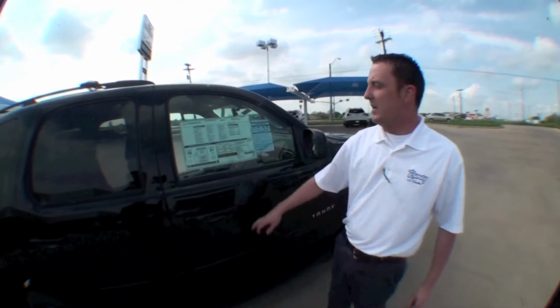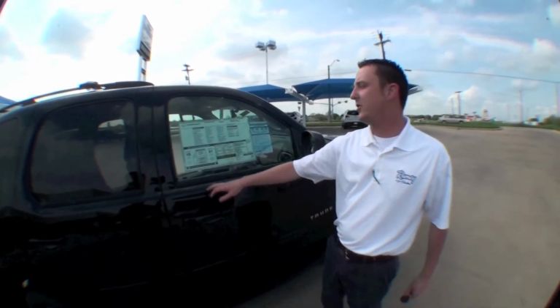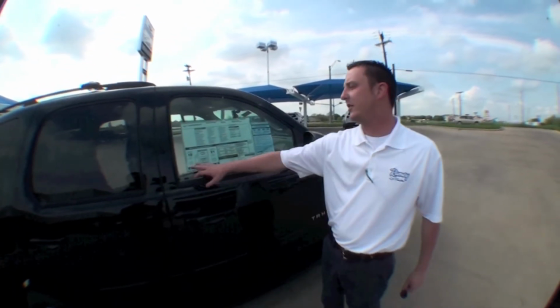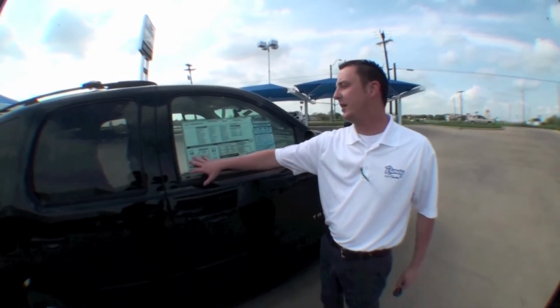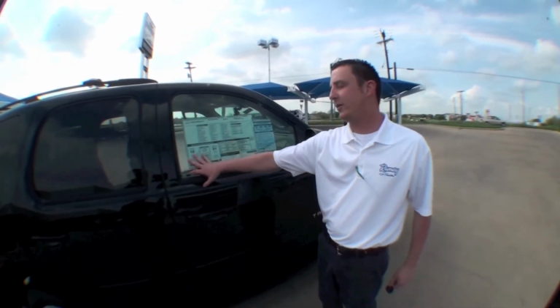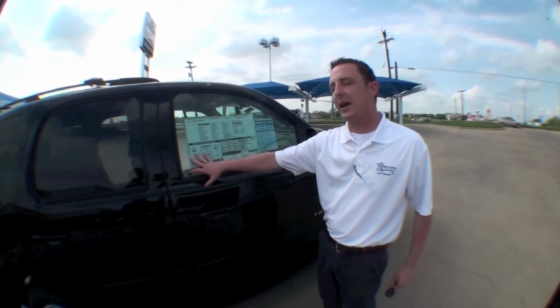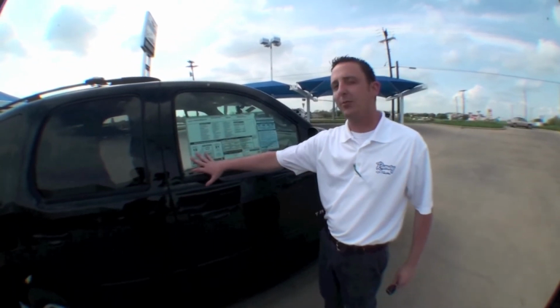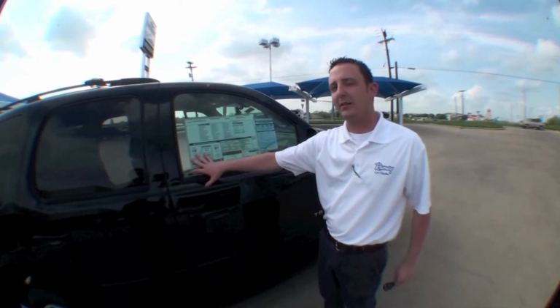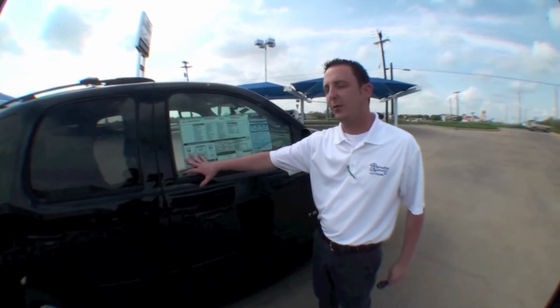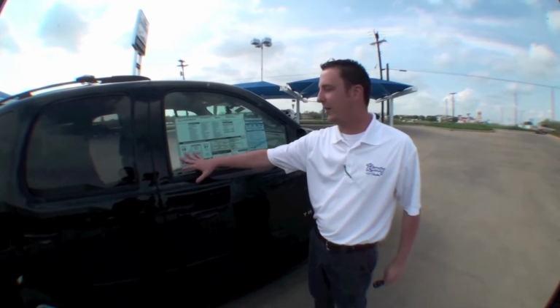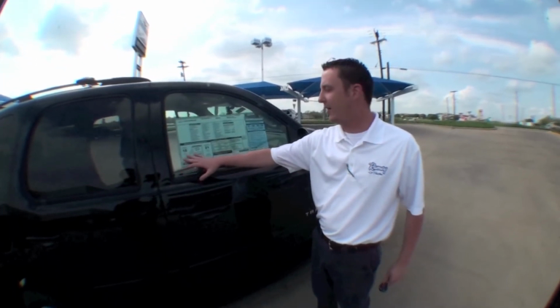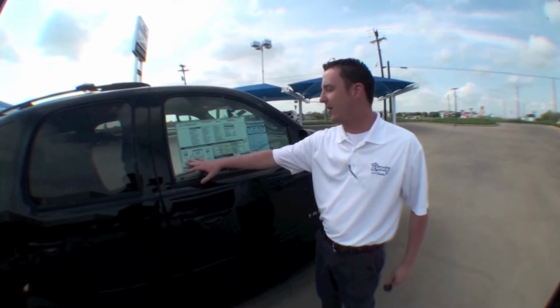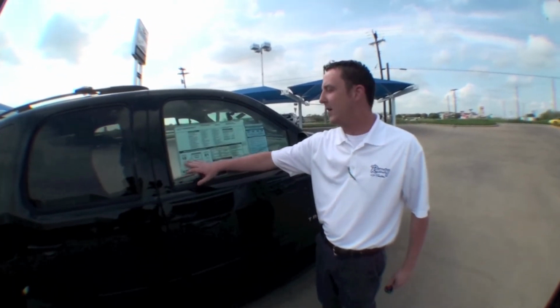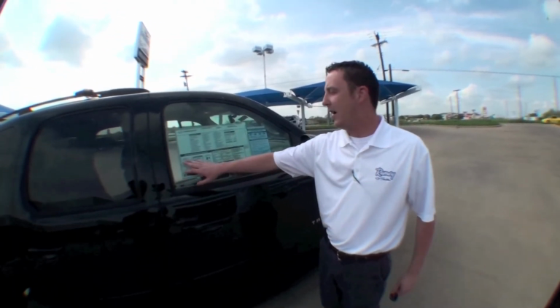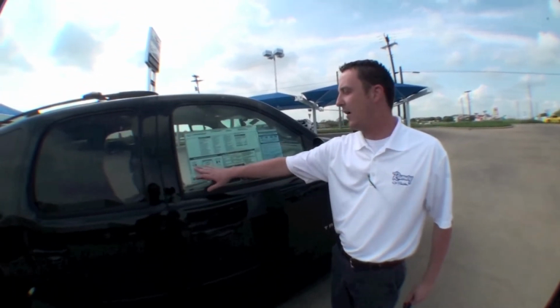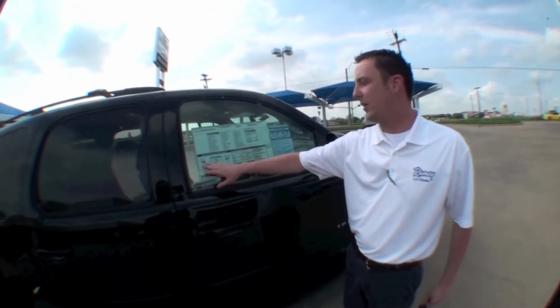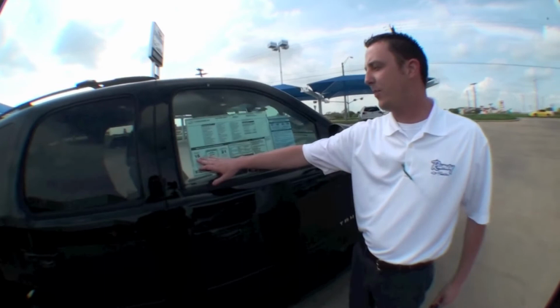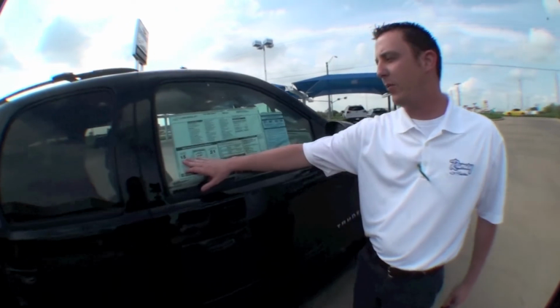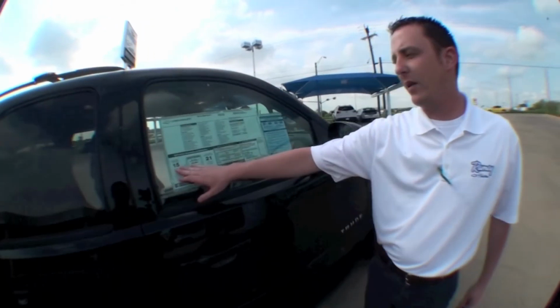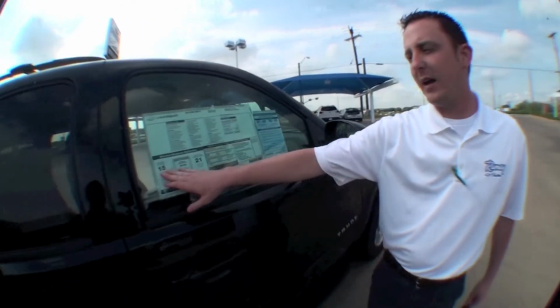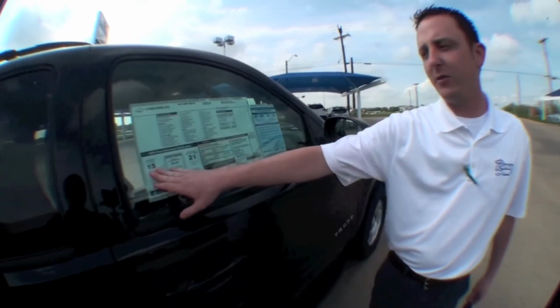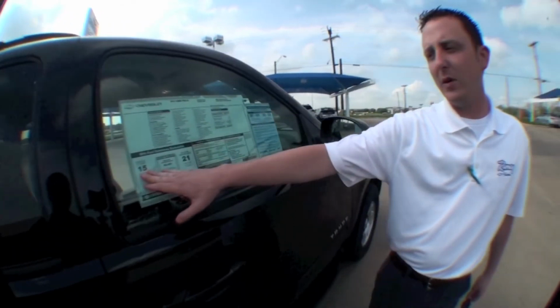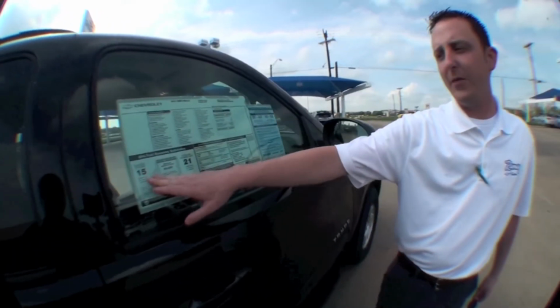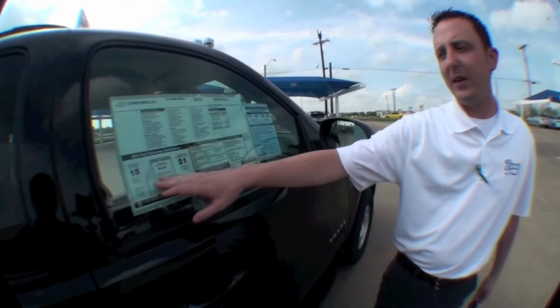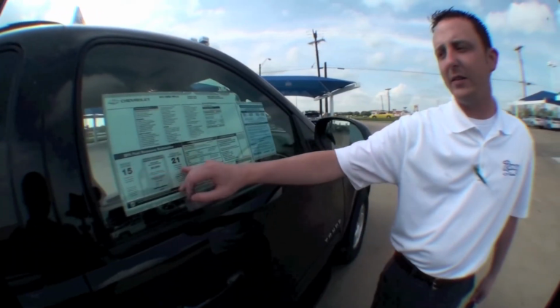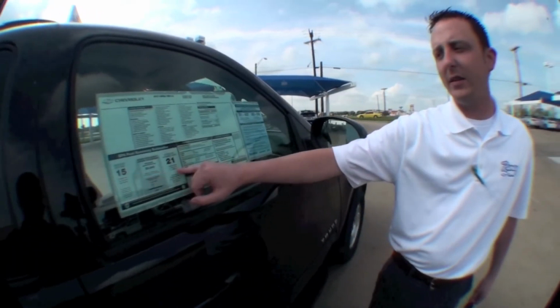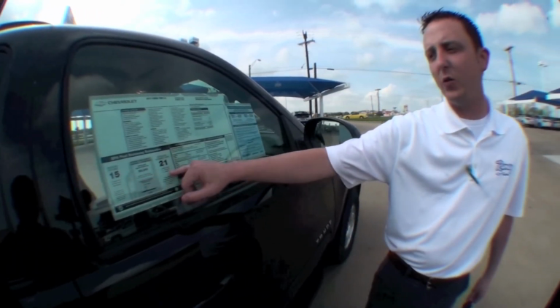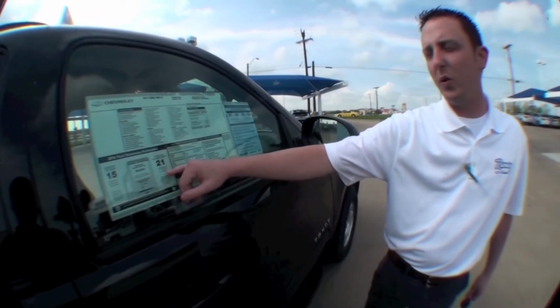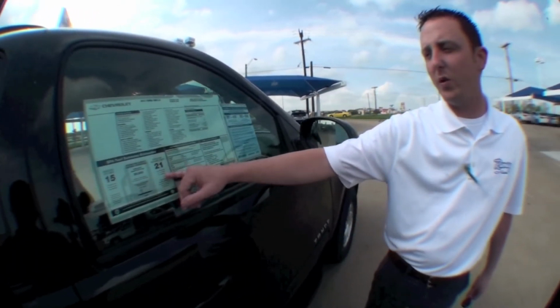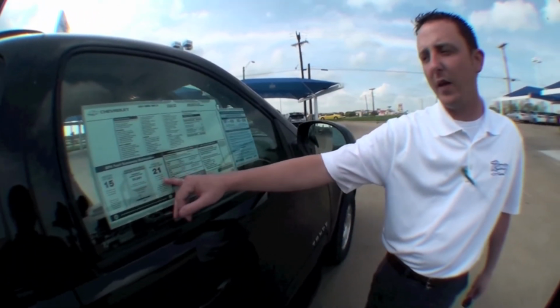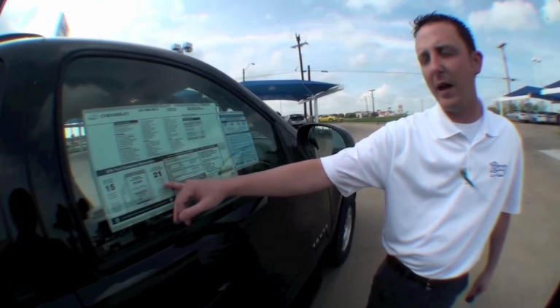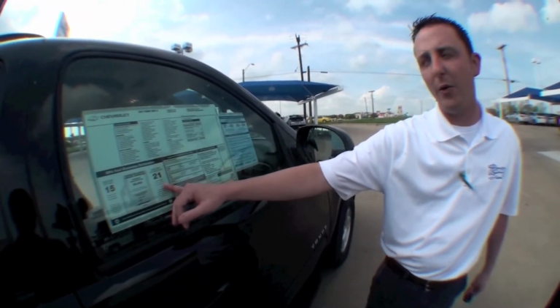With gas prices the way they are, they do pretty well on gas — 15 in the city and 21 on the highway.